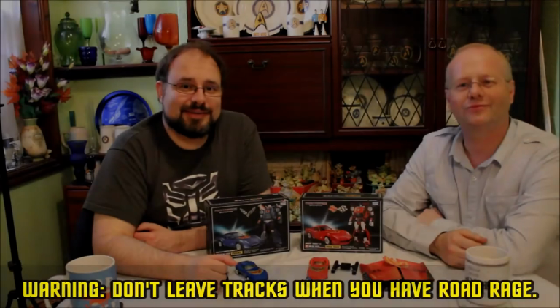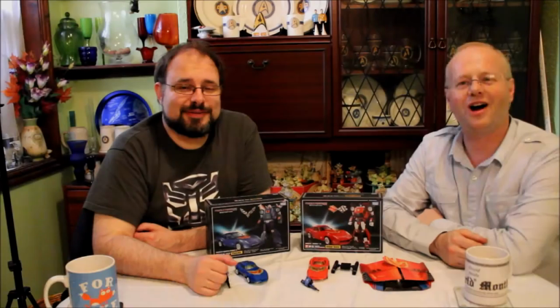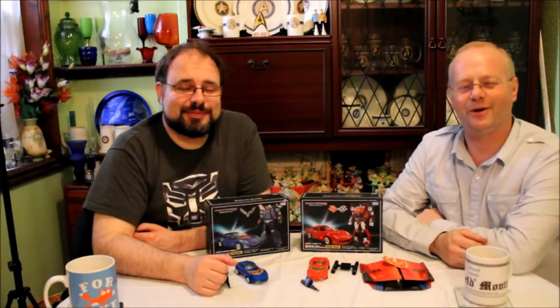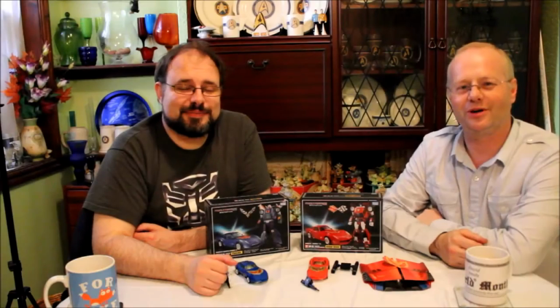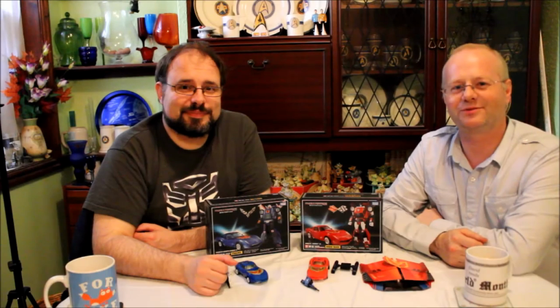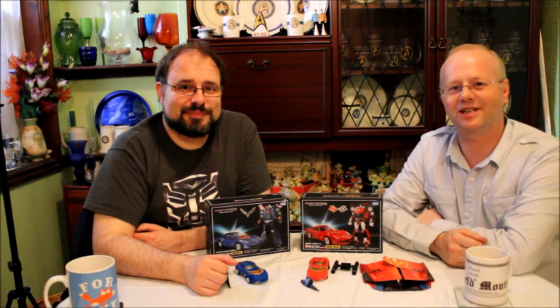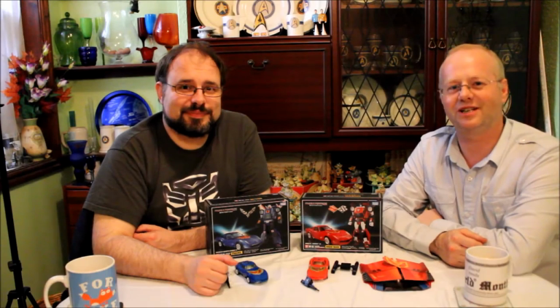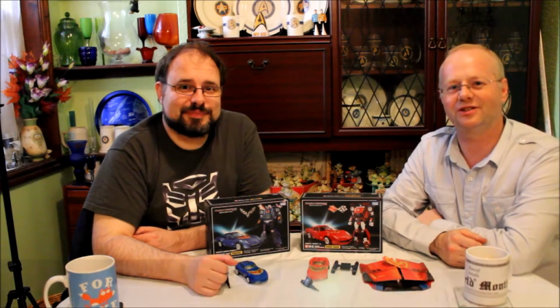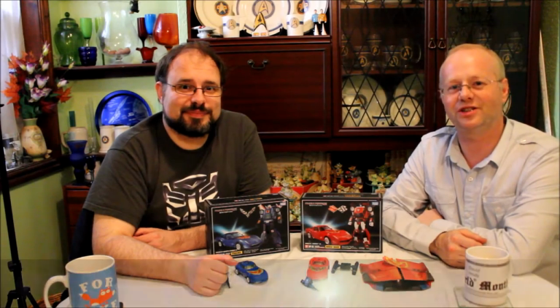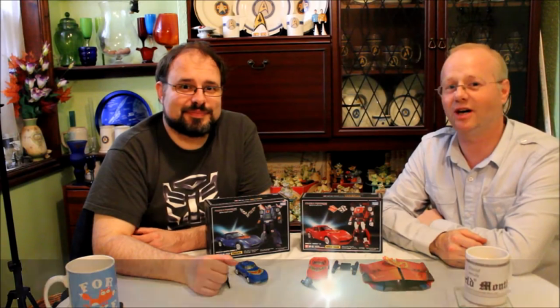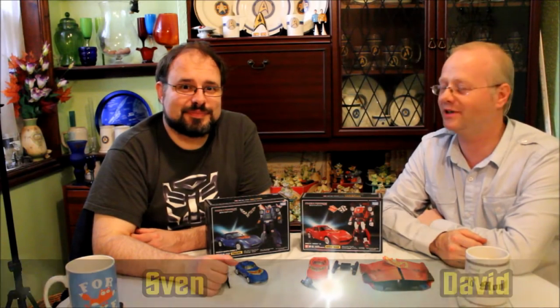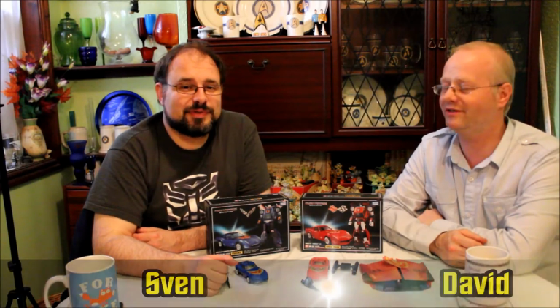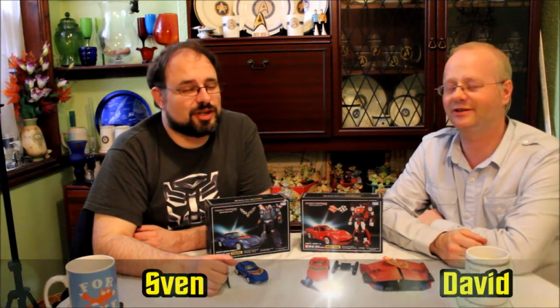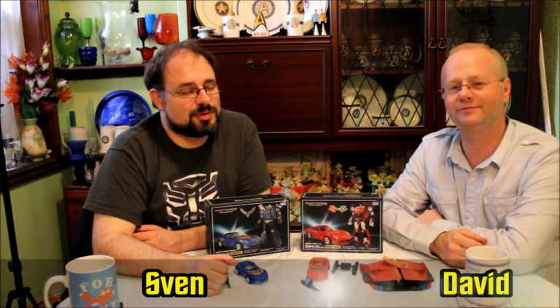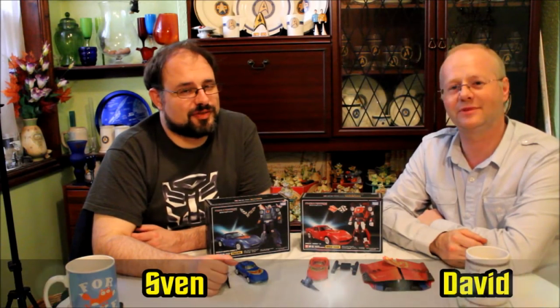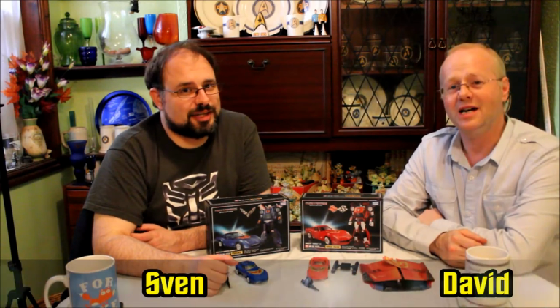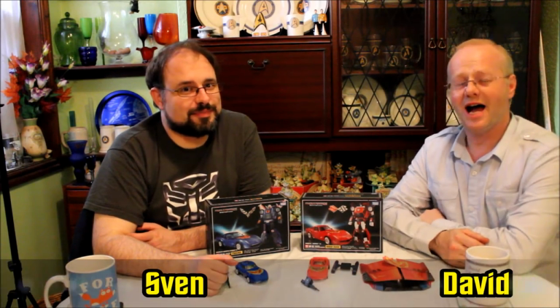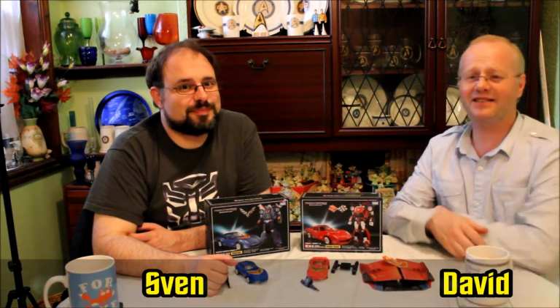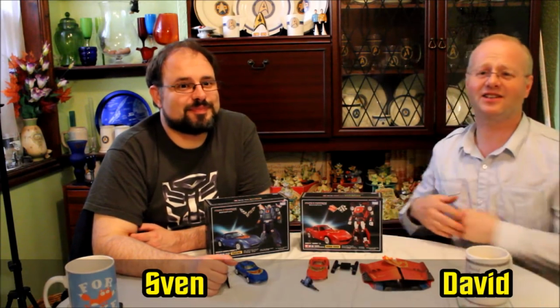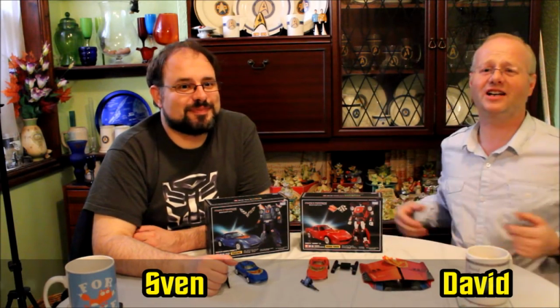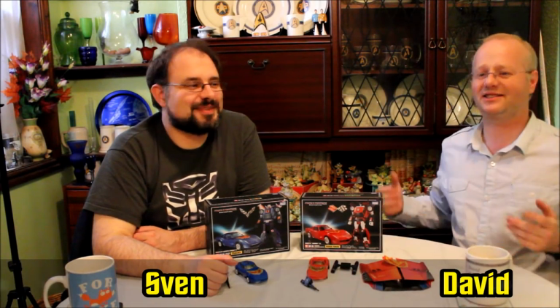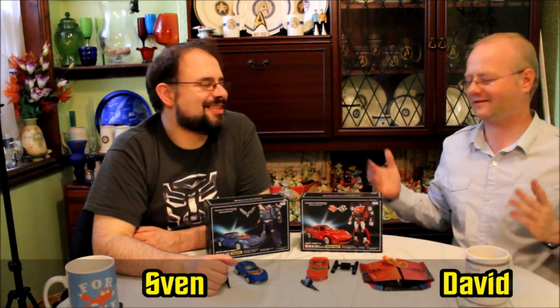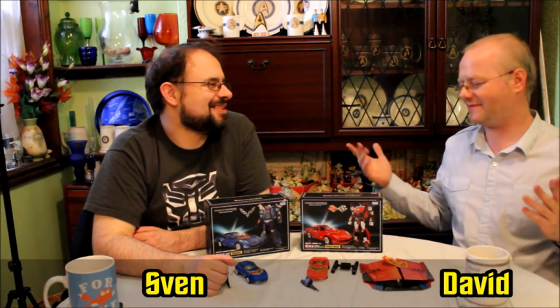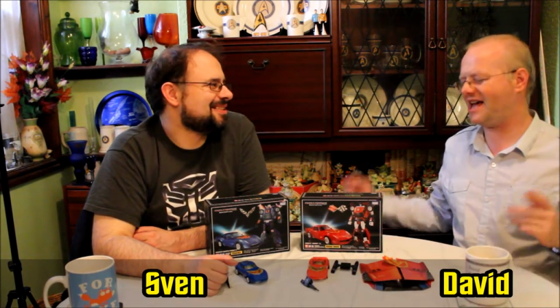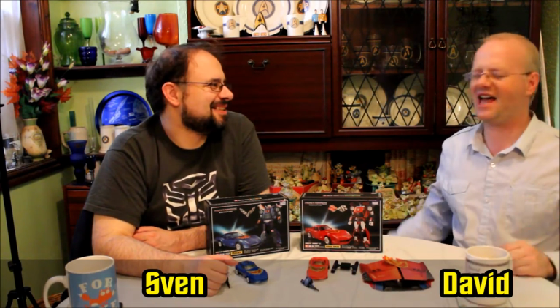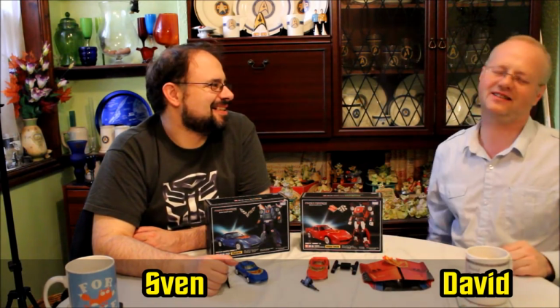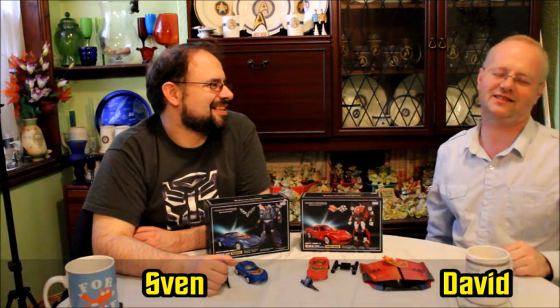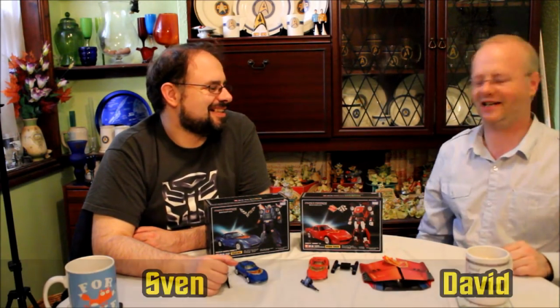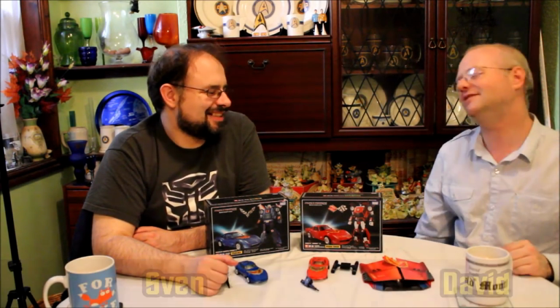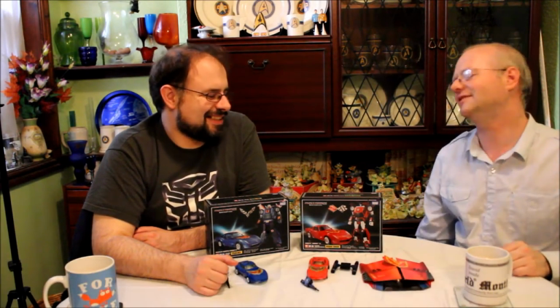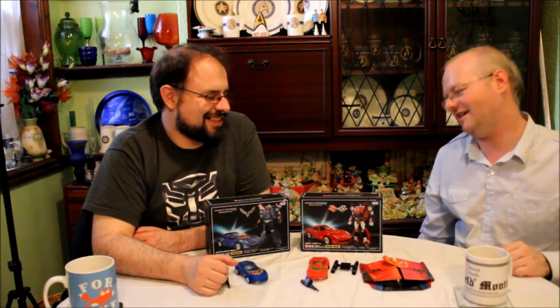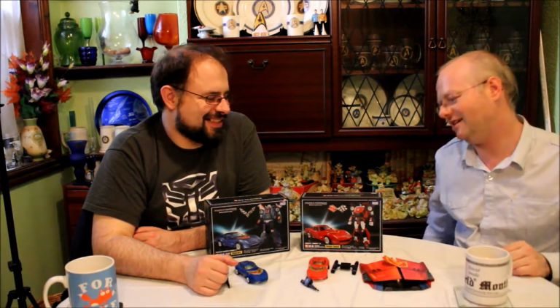Hi, welcome to Geekology. I'm David. And I'm Sven. And tonight it's Educating Dave.